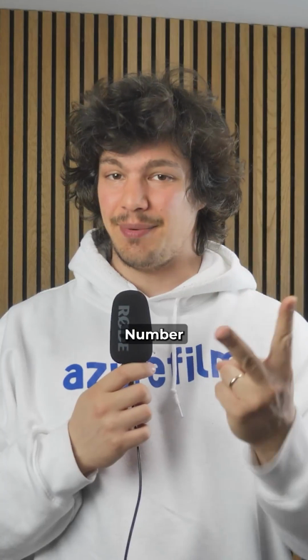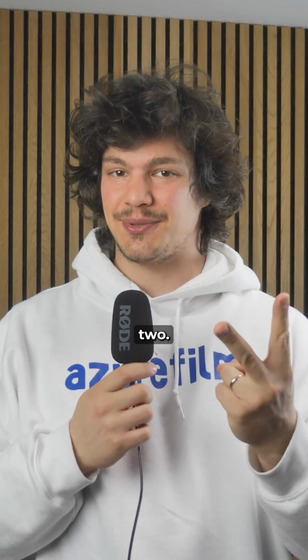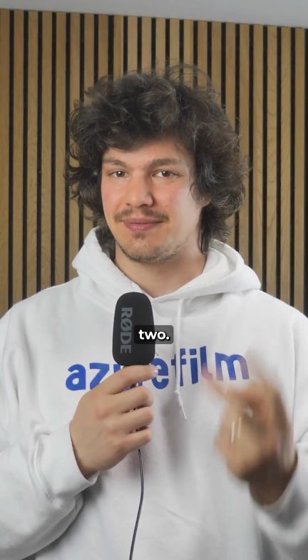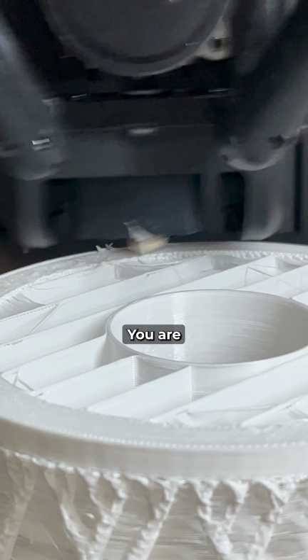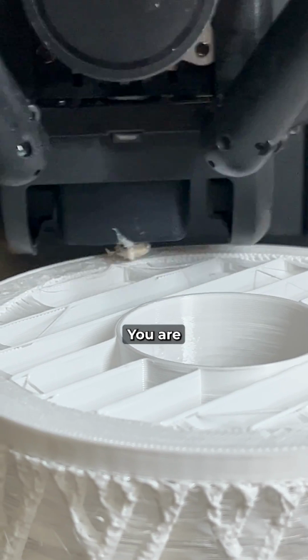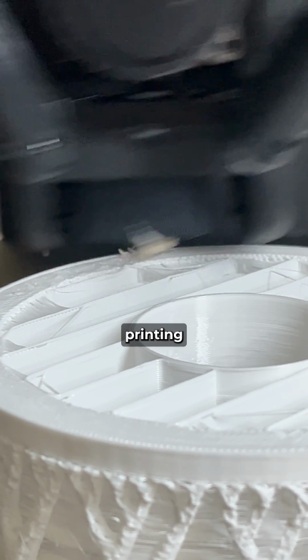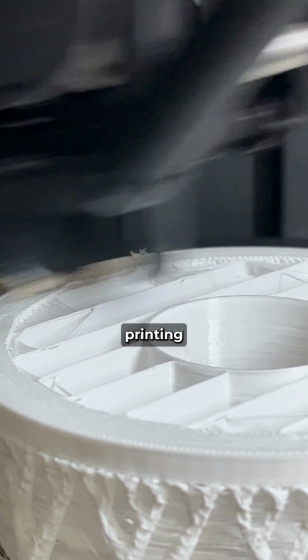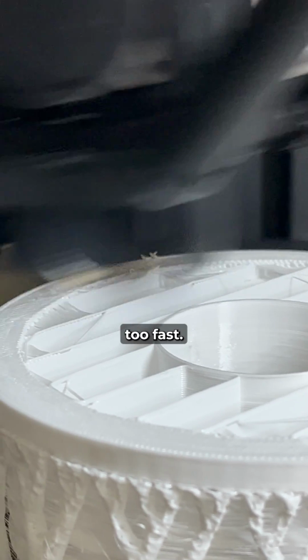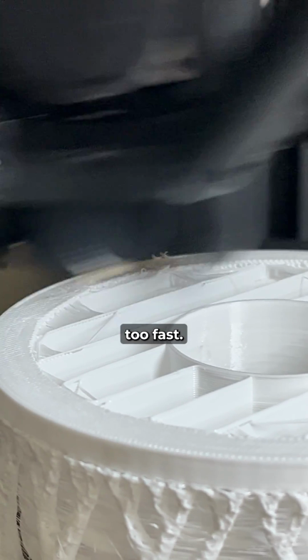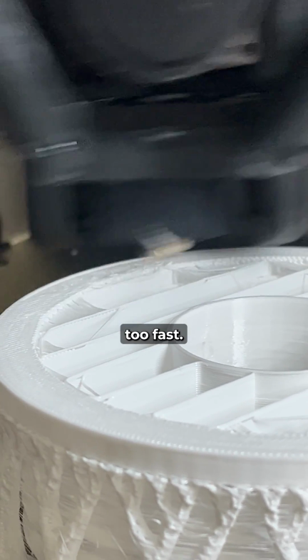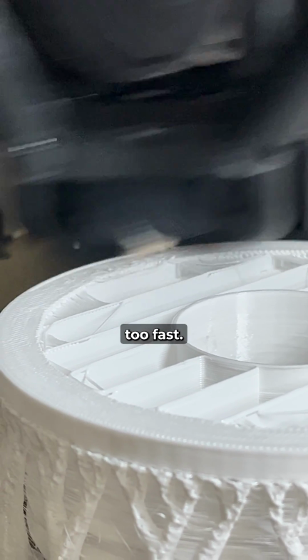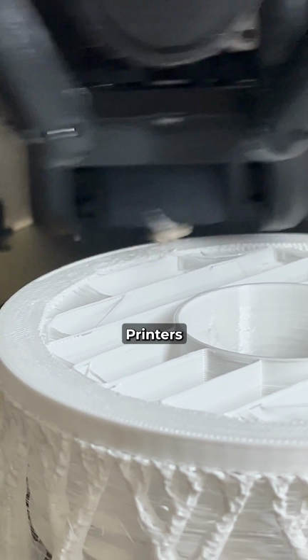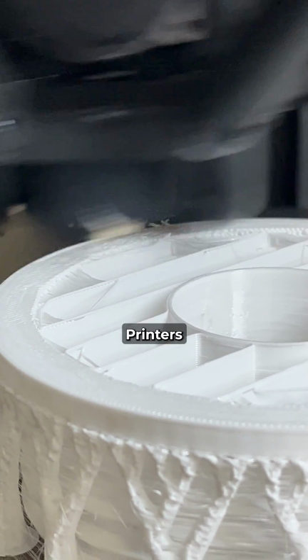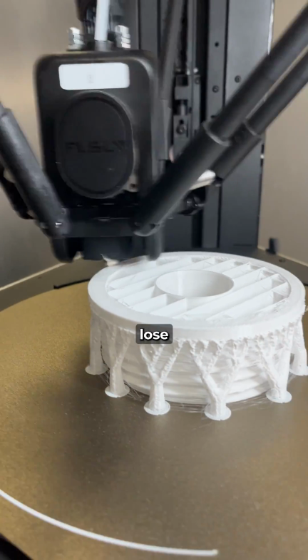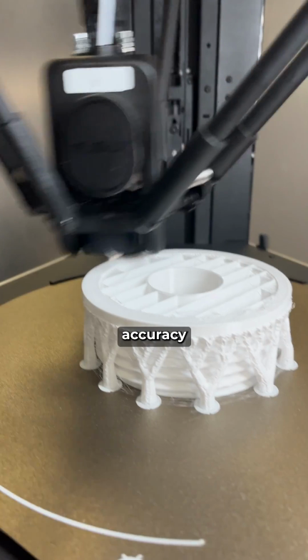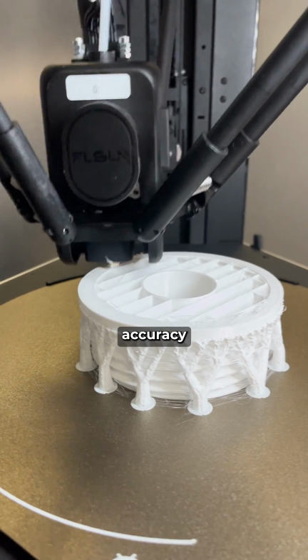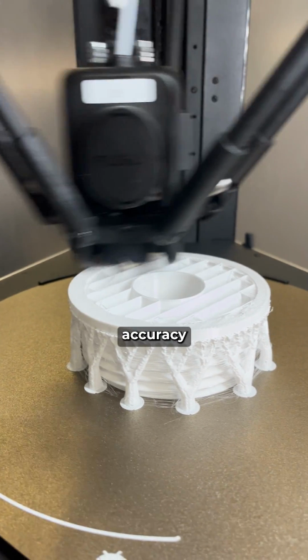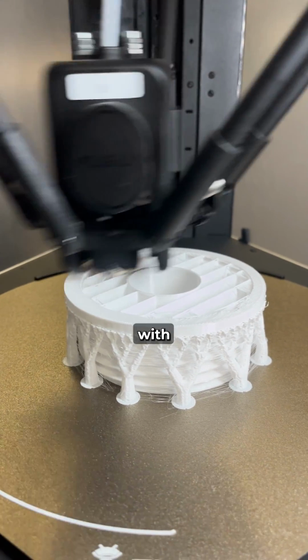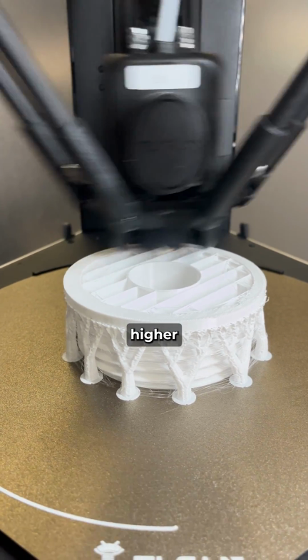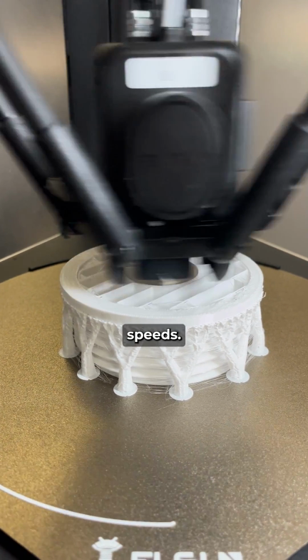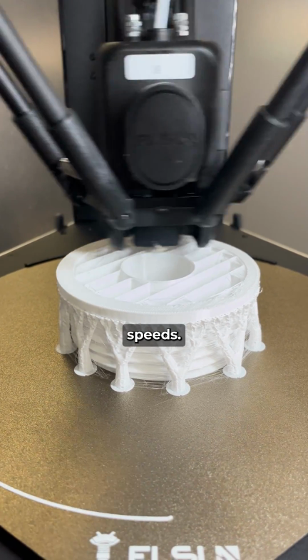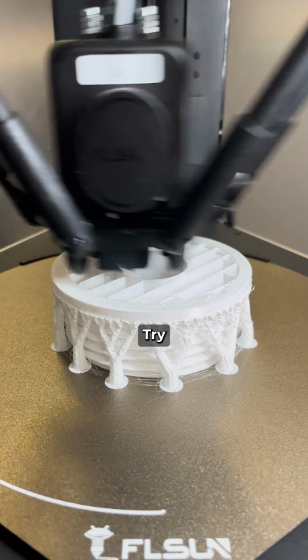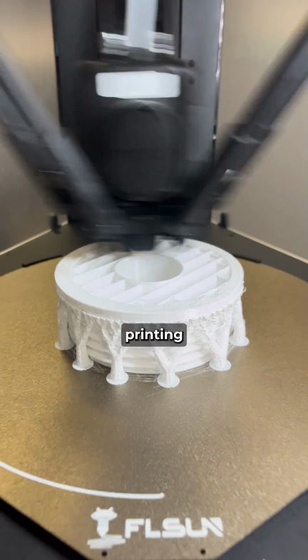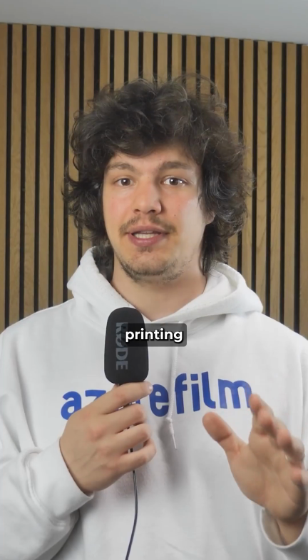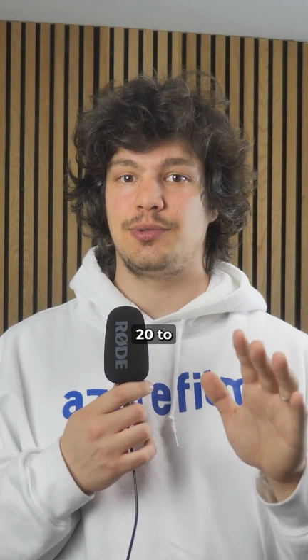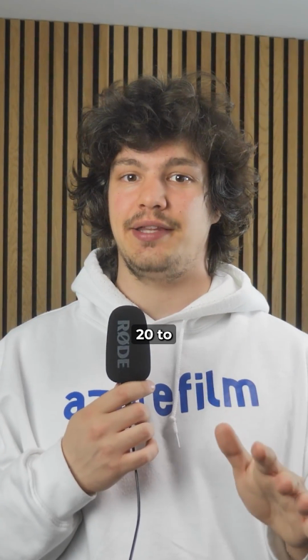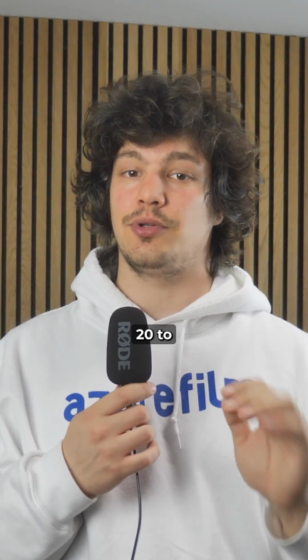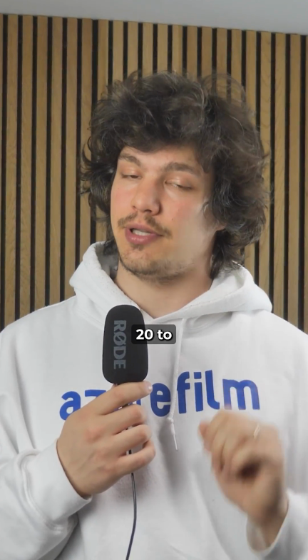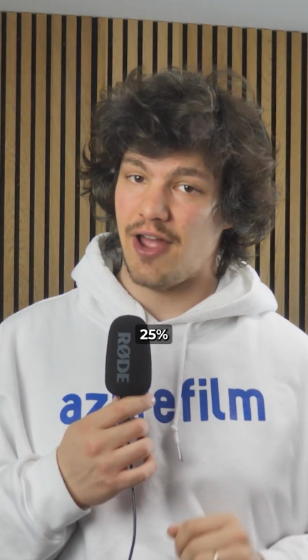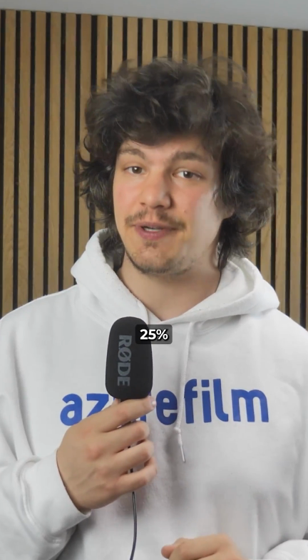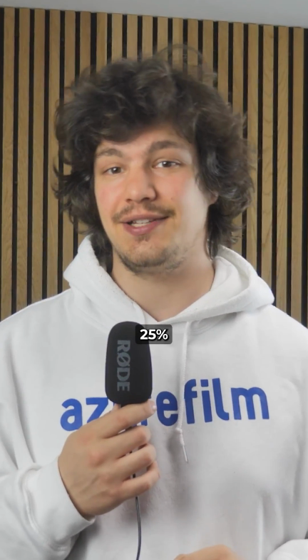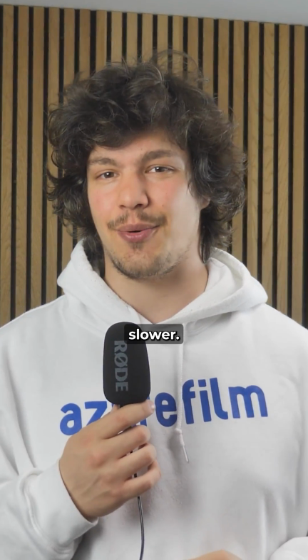Number 2: You are printing too fast. Printers lose accuracy with higher speeds. Try printing 20 to 25% slower.